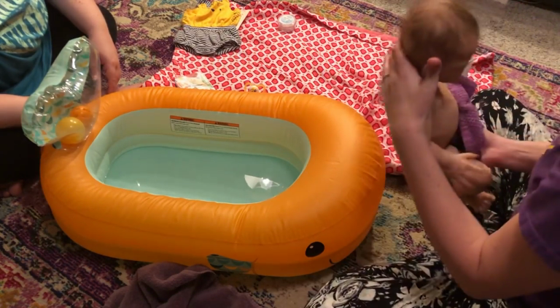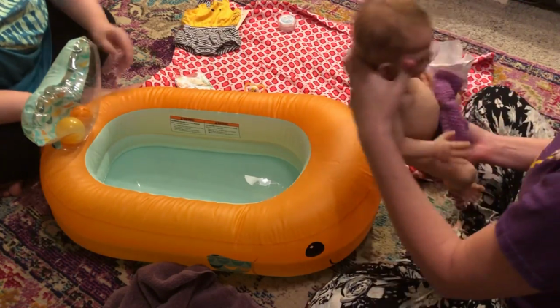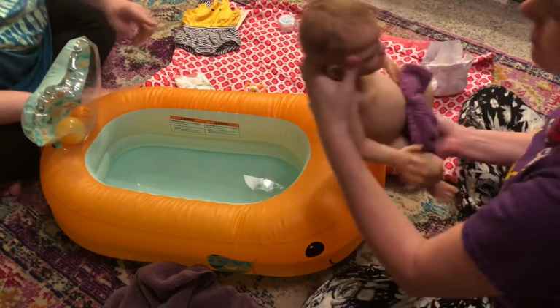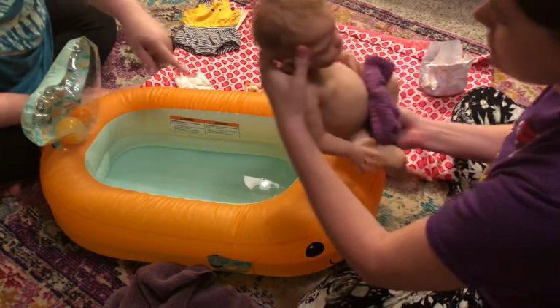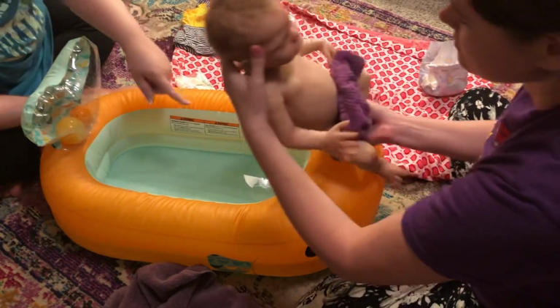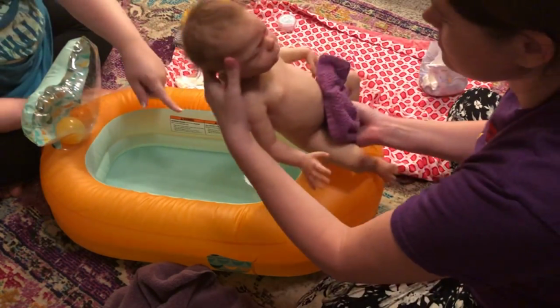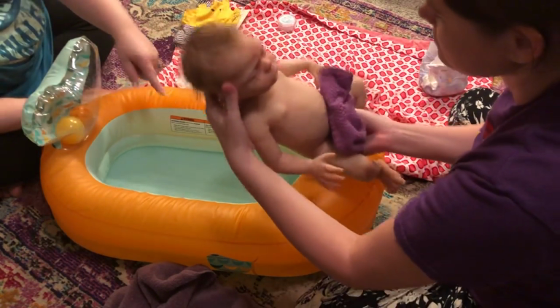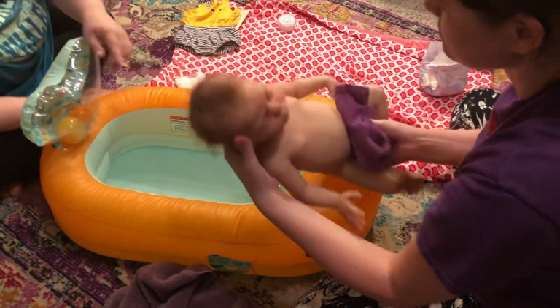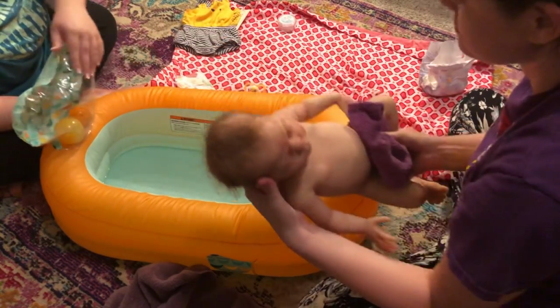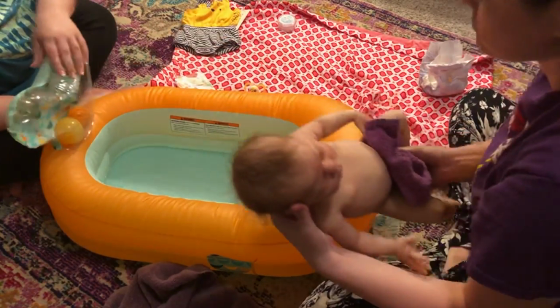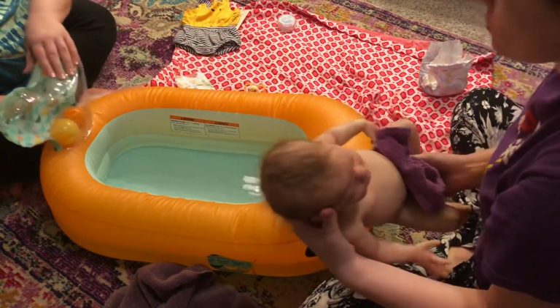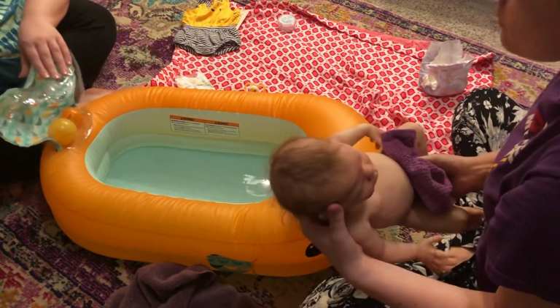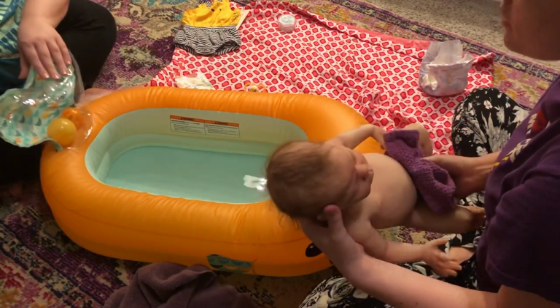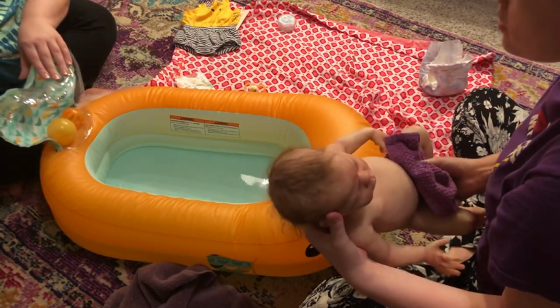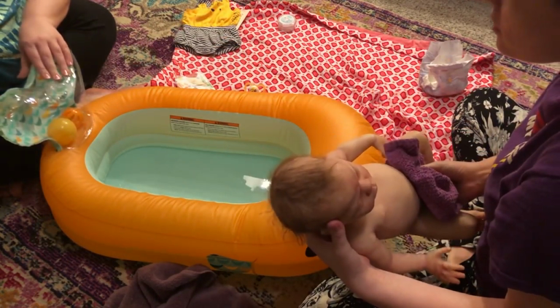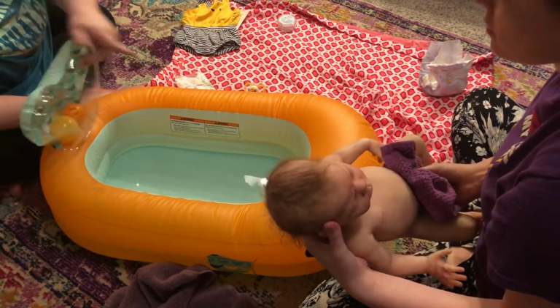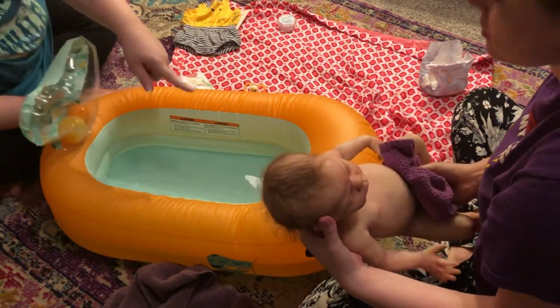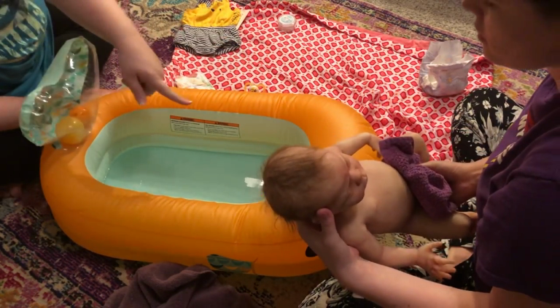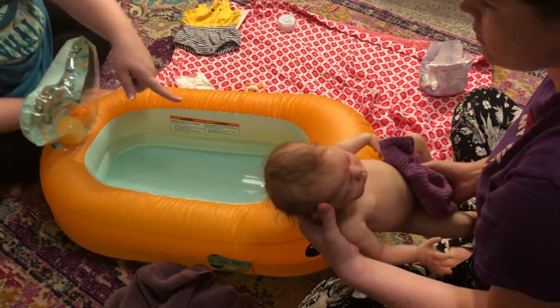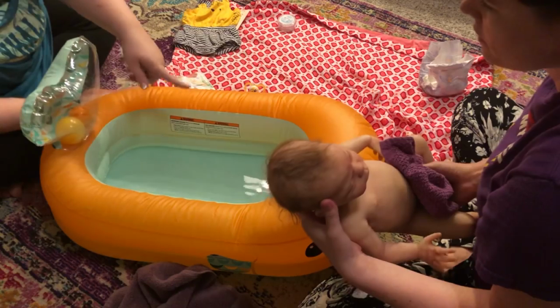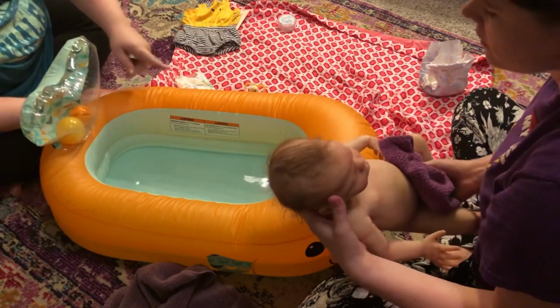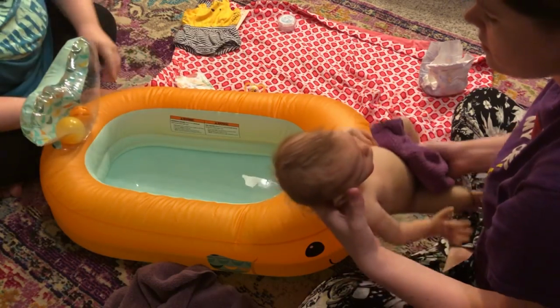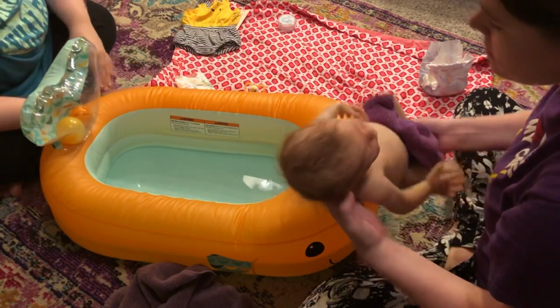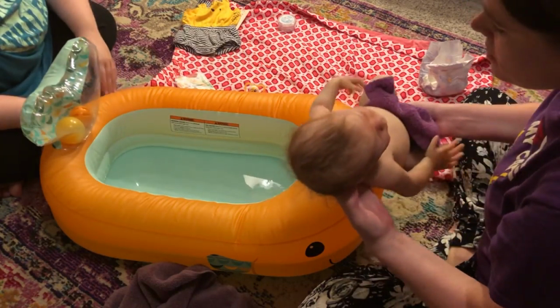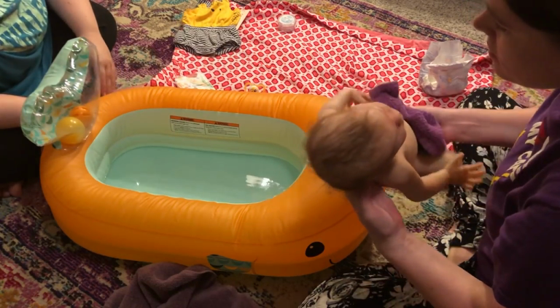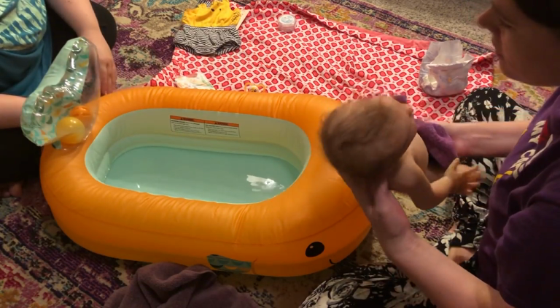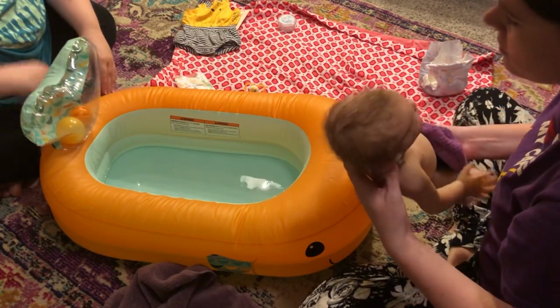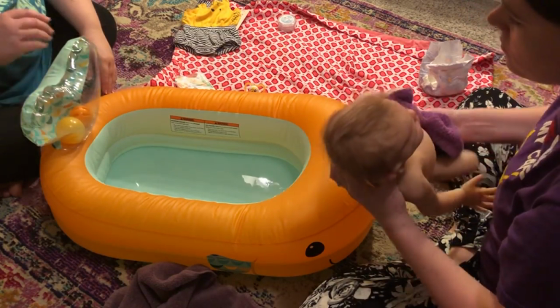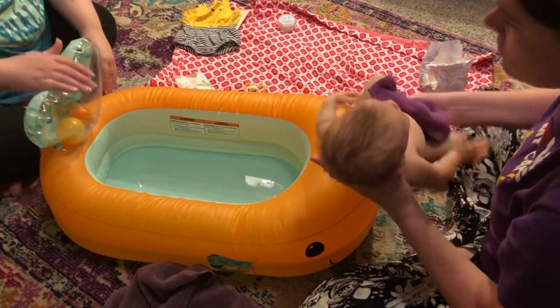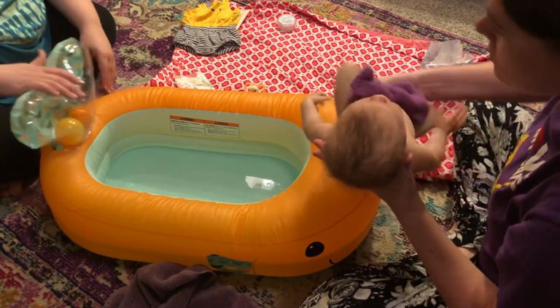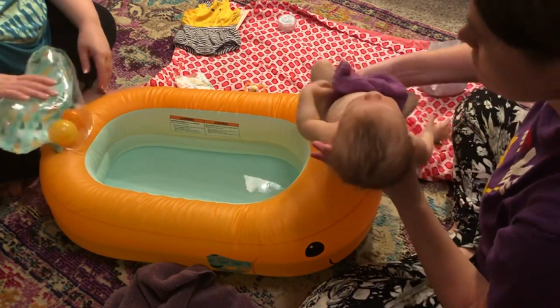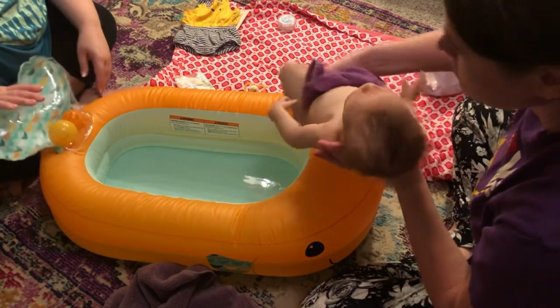I wonder if we put it in his head that way maybe? Oh, it doesn't rest on that? Or you can dry it on here.